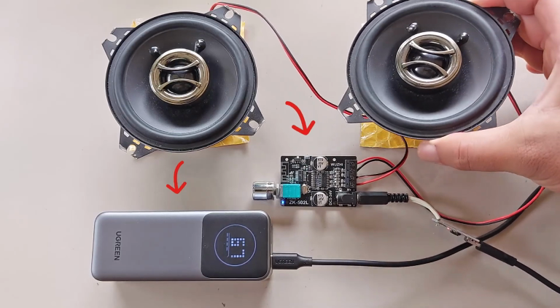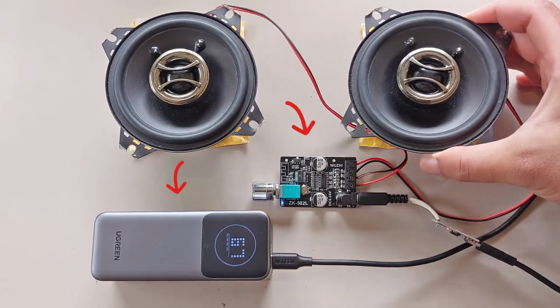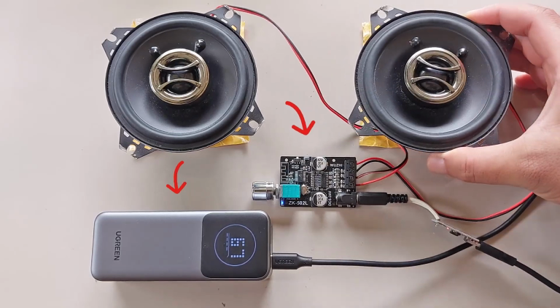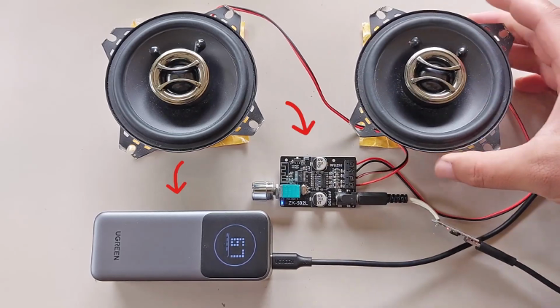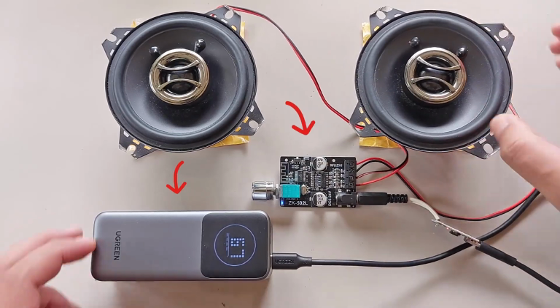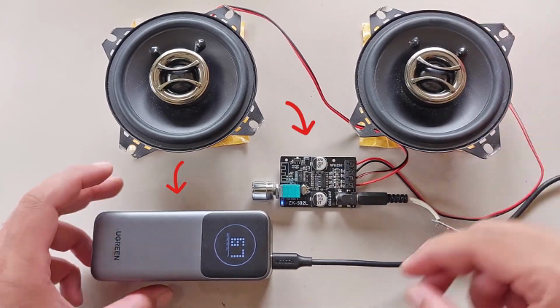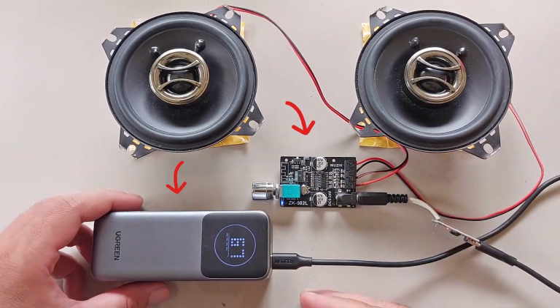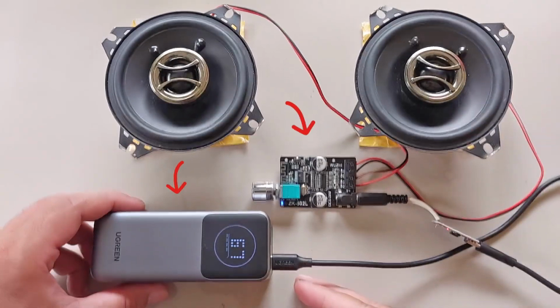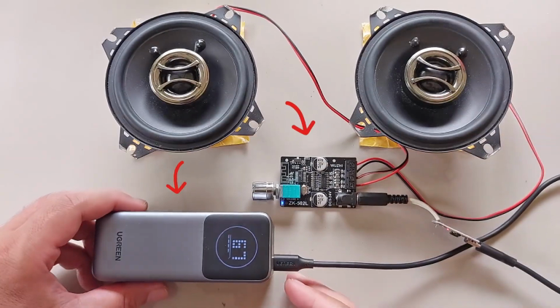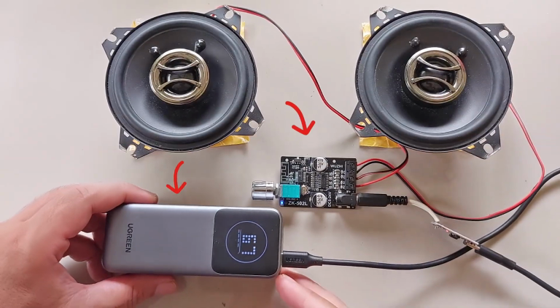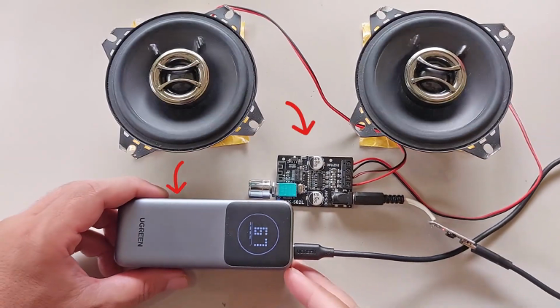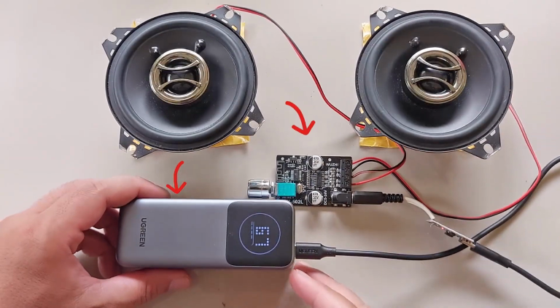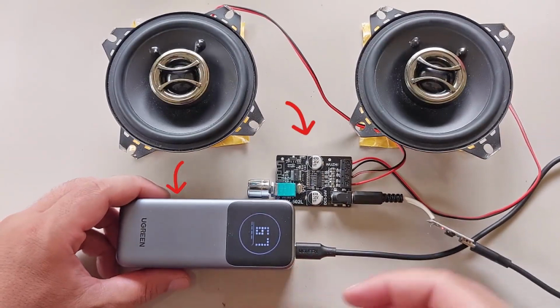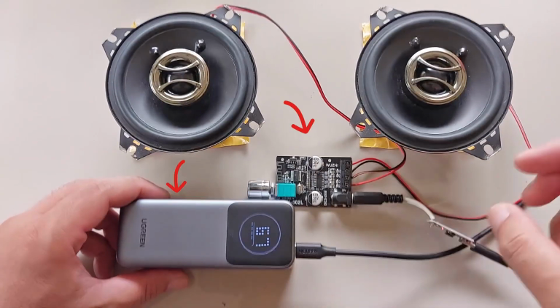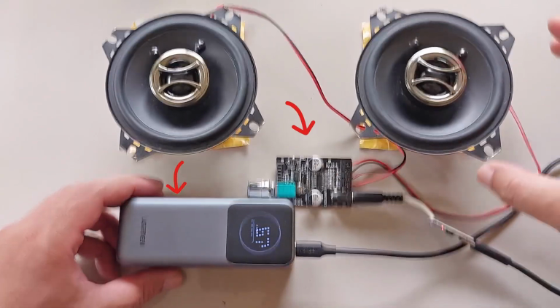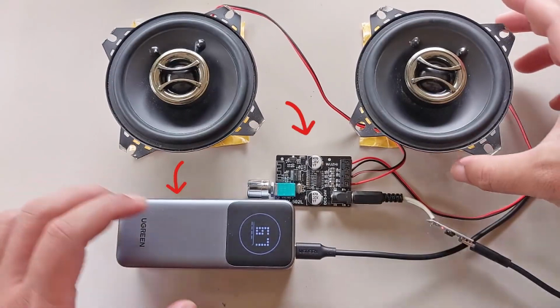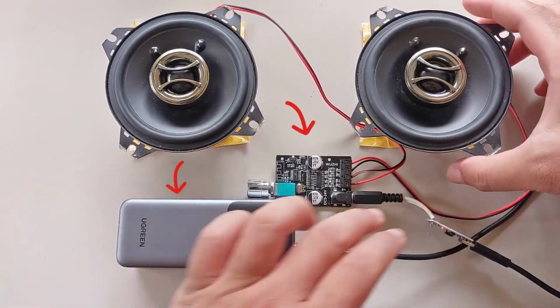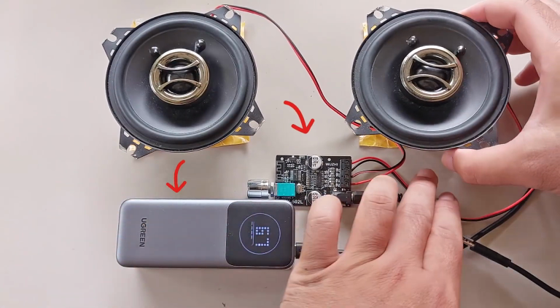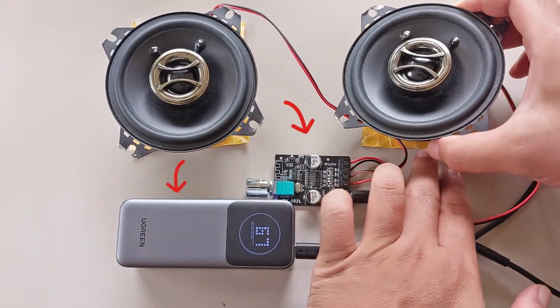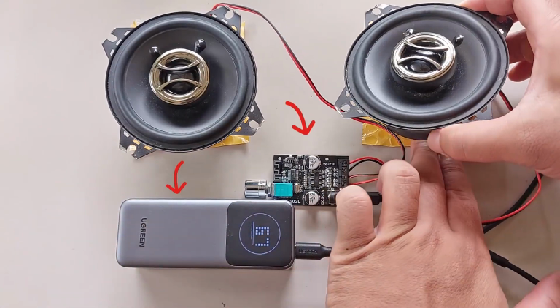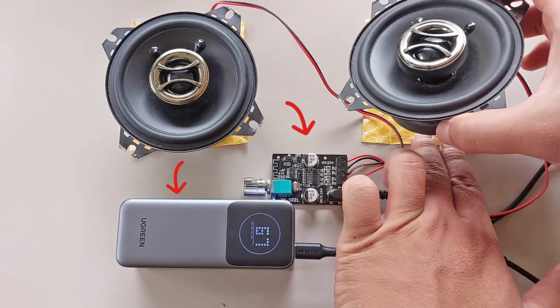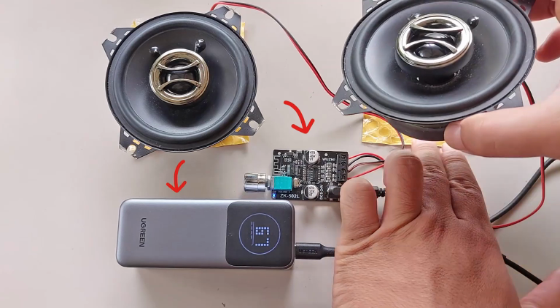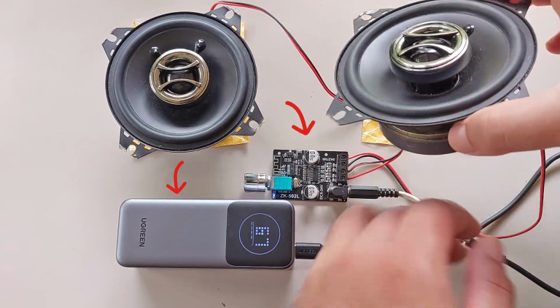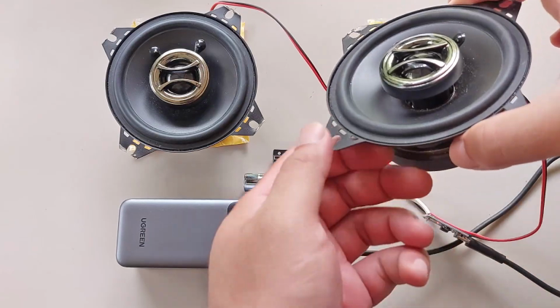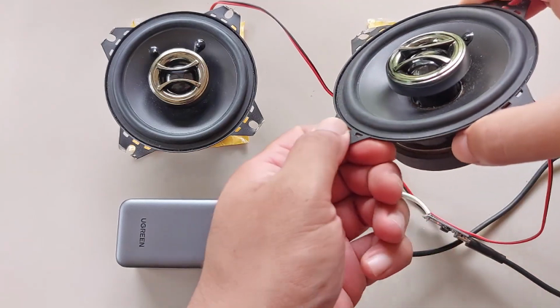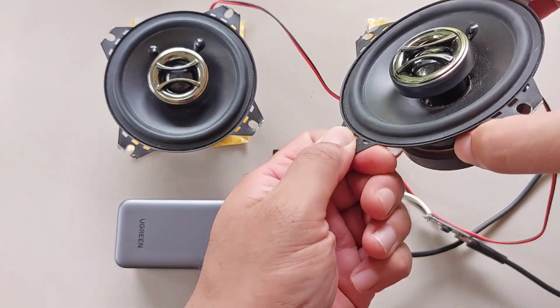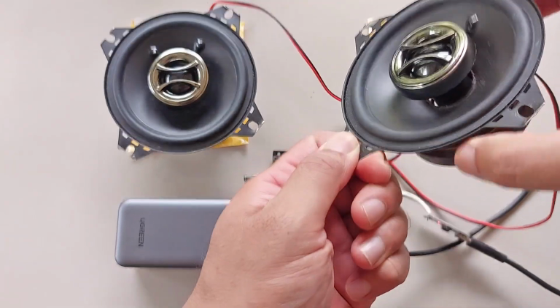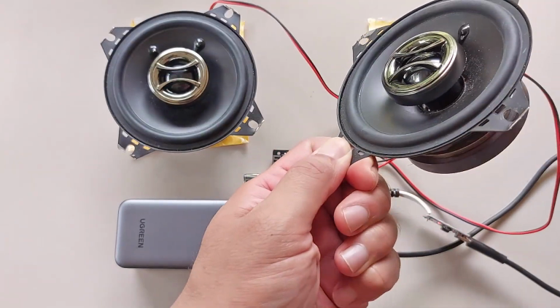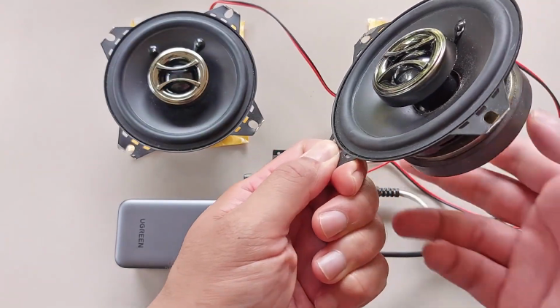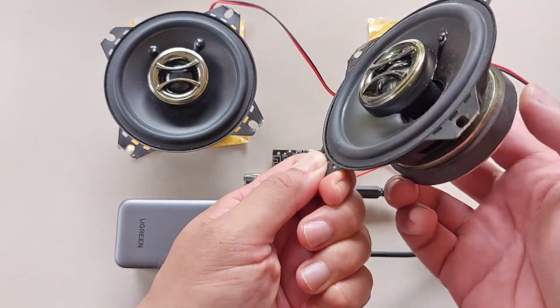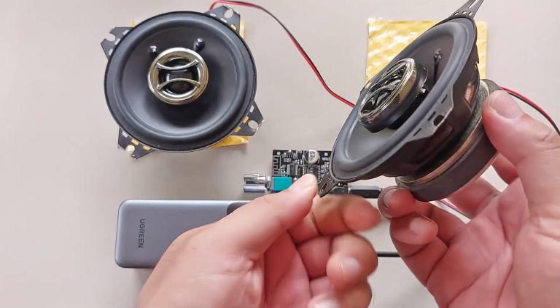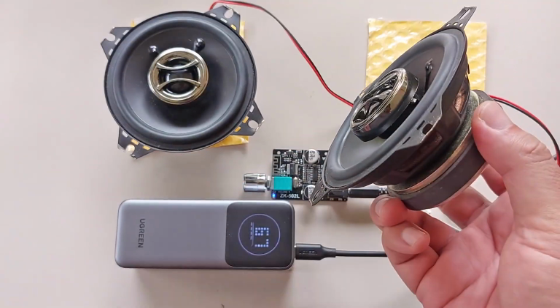In this video, I will demonstrate how to use a fast charging power bank to power almost any audio amplifier. Let's go.